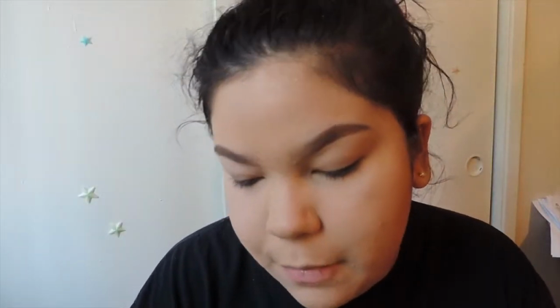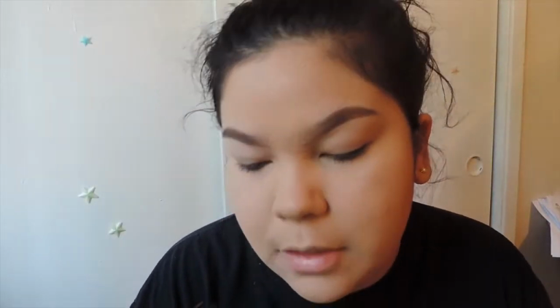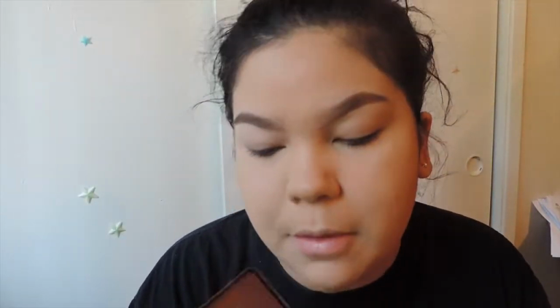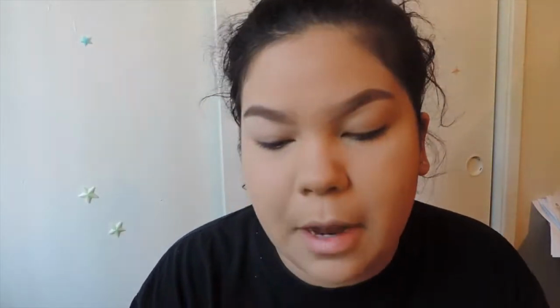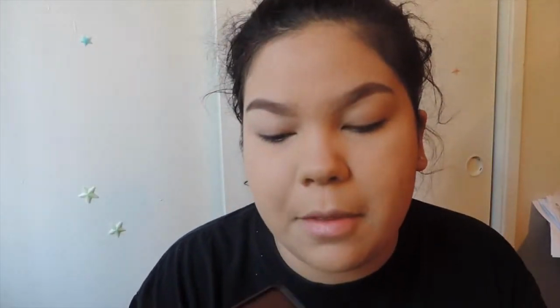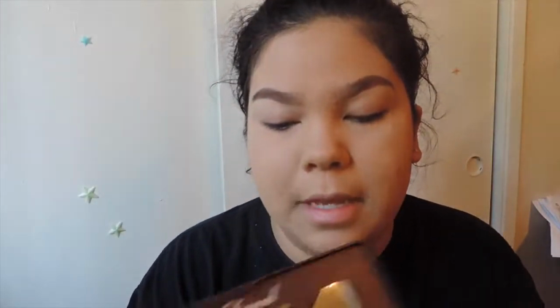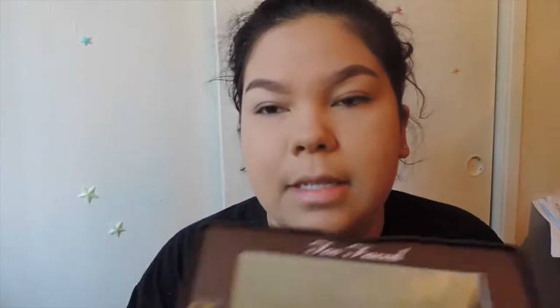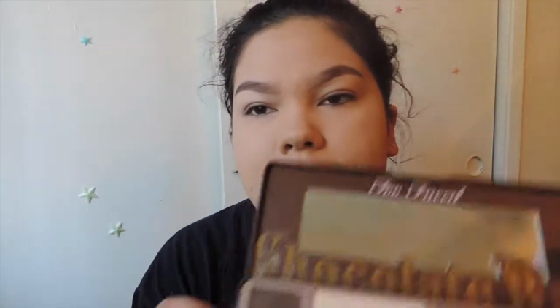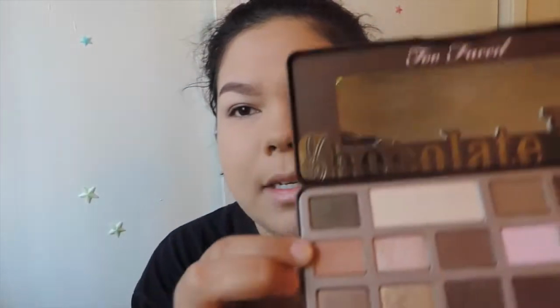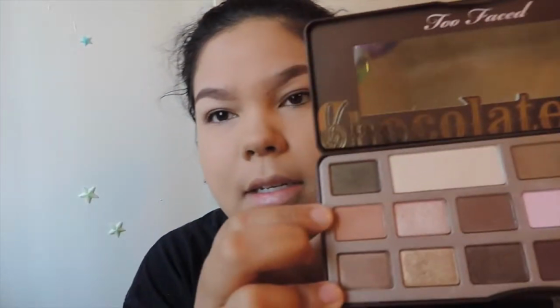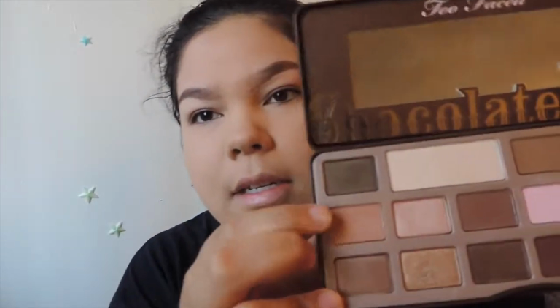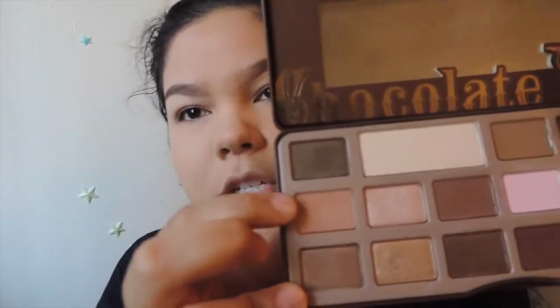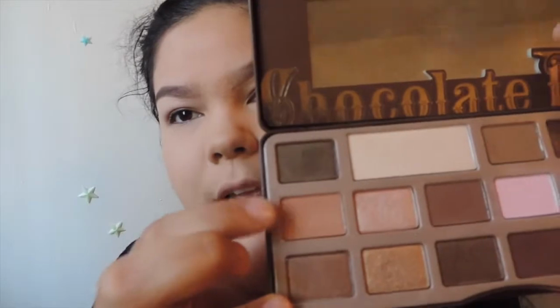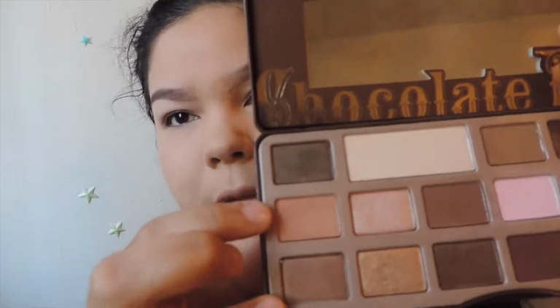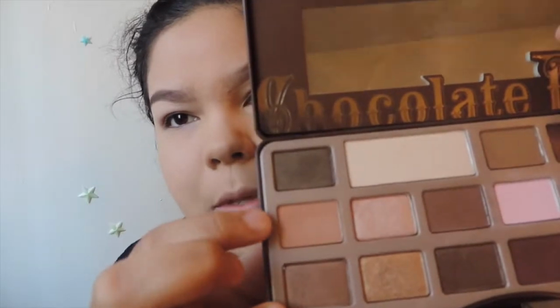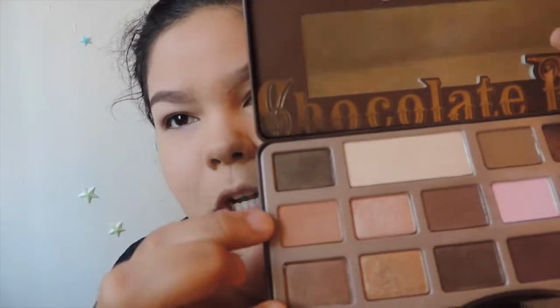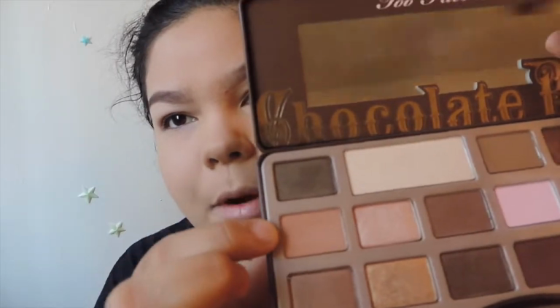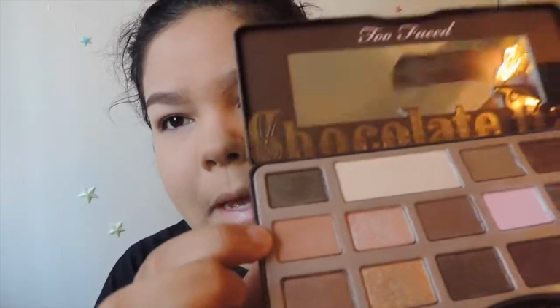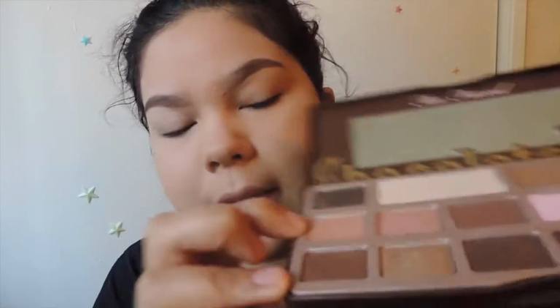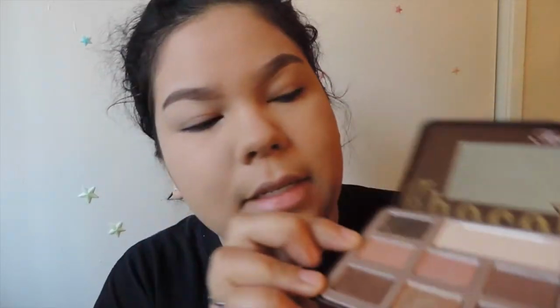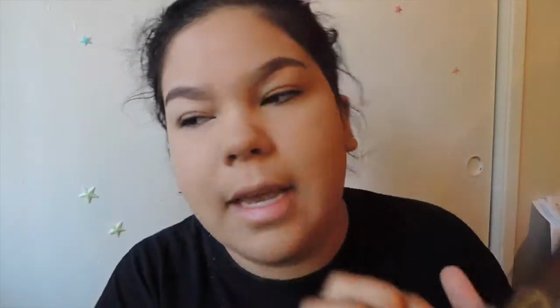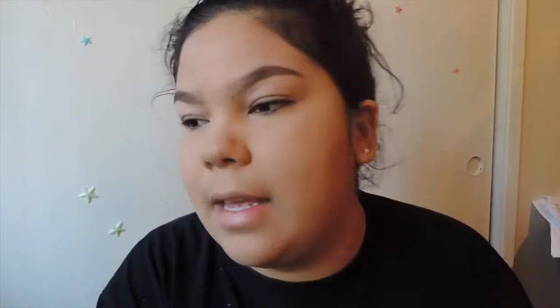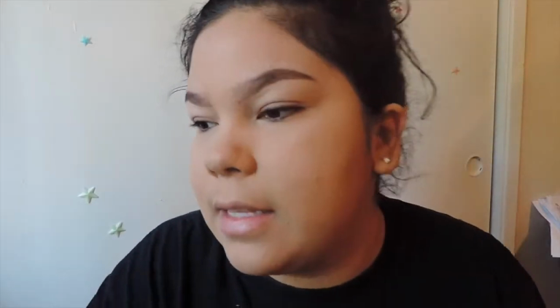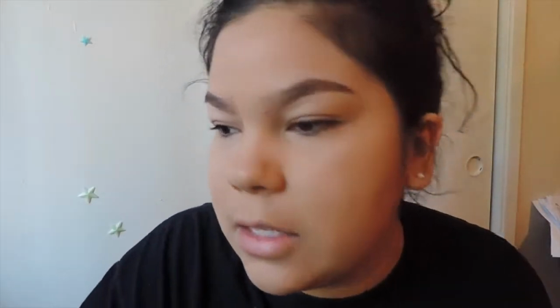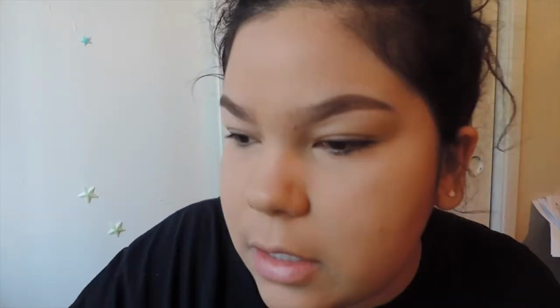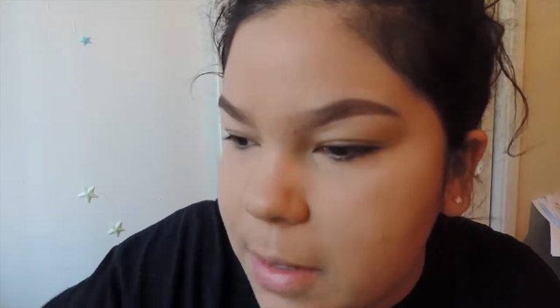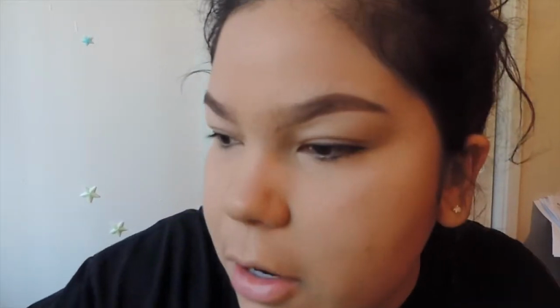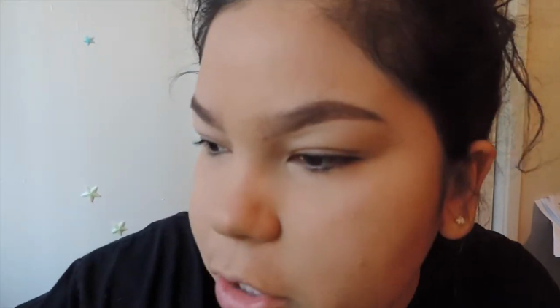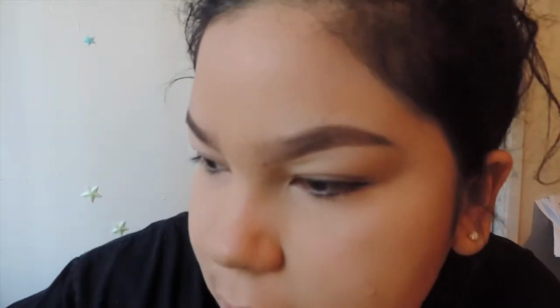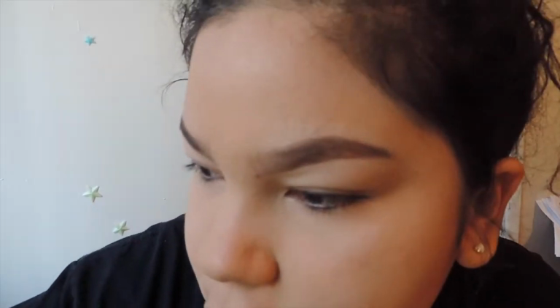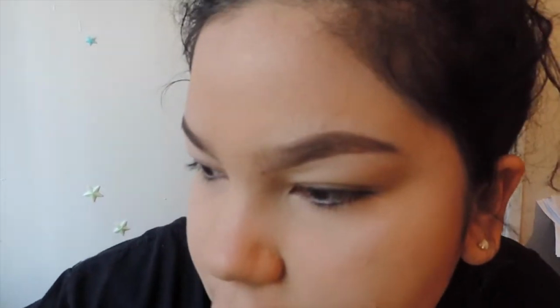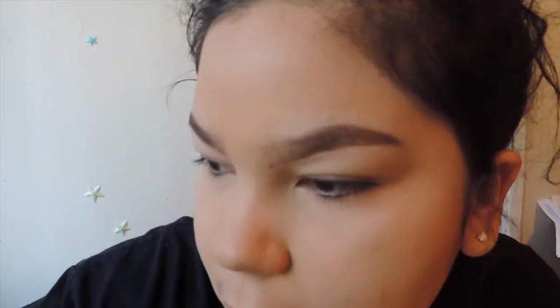The first thing I'm going to do is grab this shade from the Choco Bar Palette, and this is going to be our transition shade.